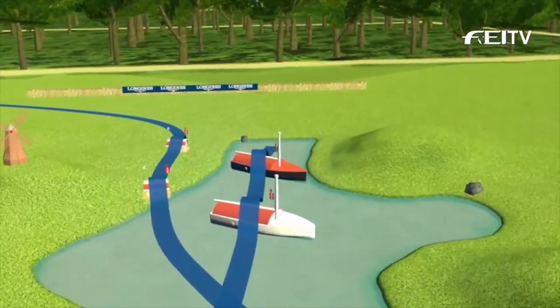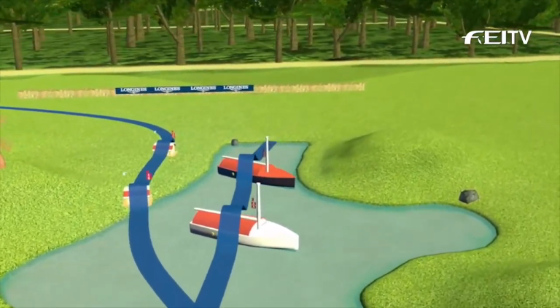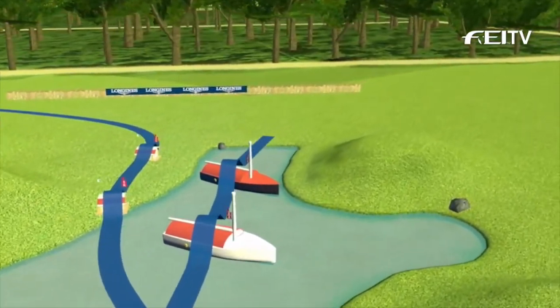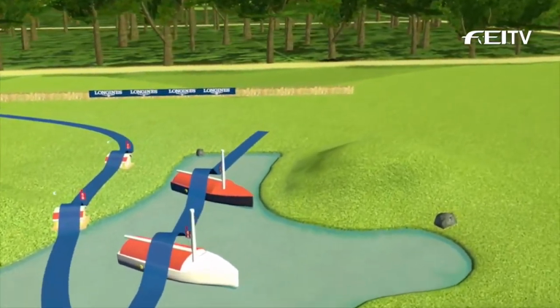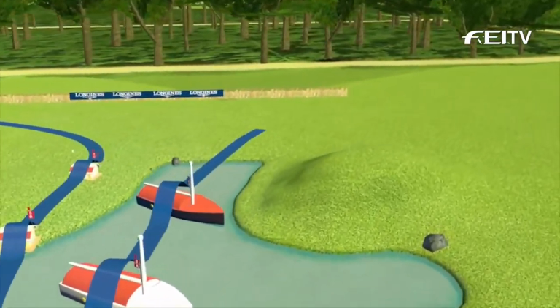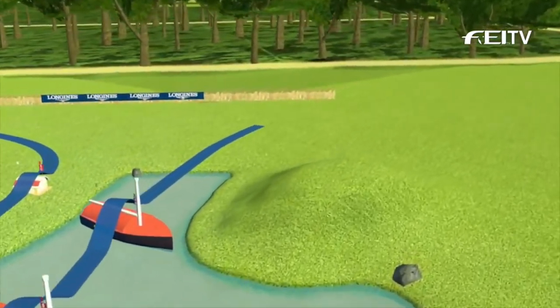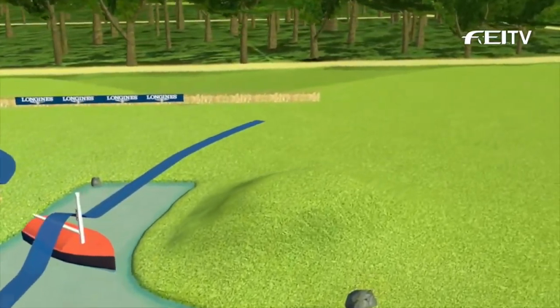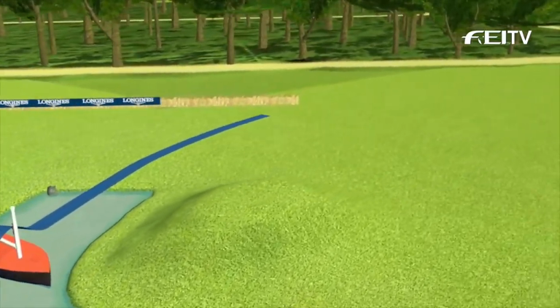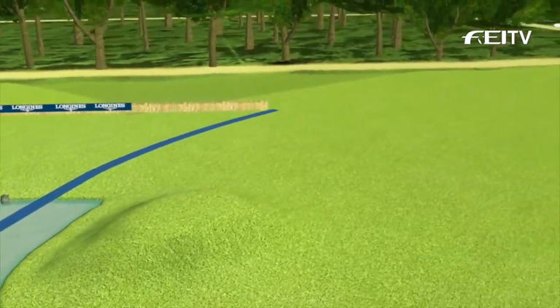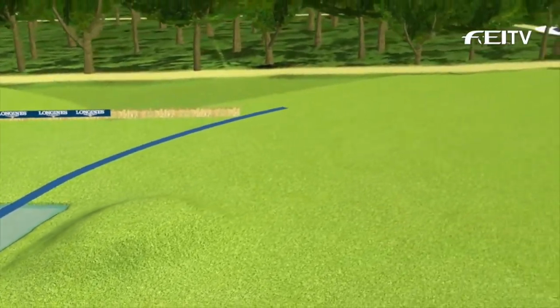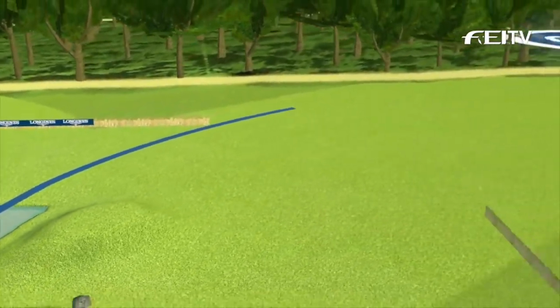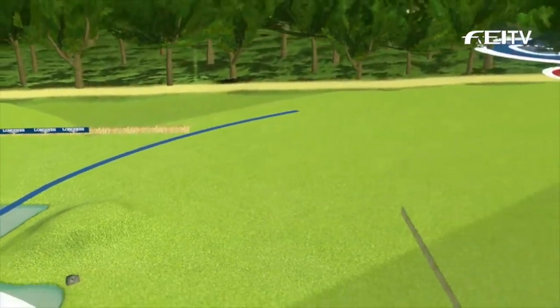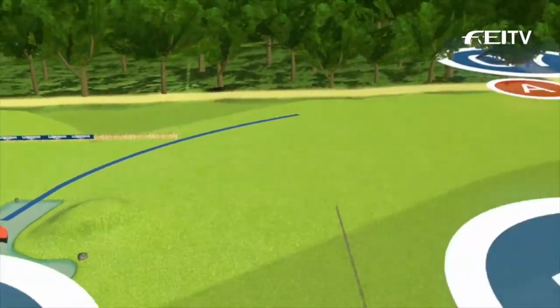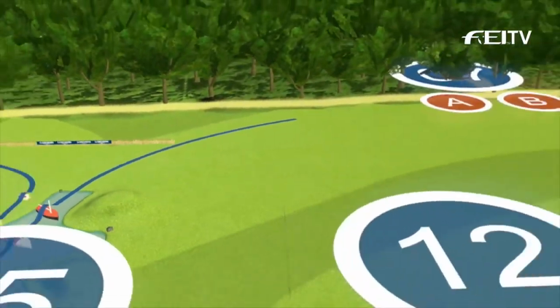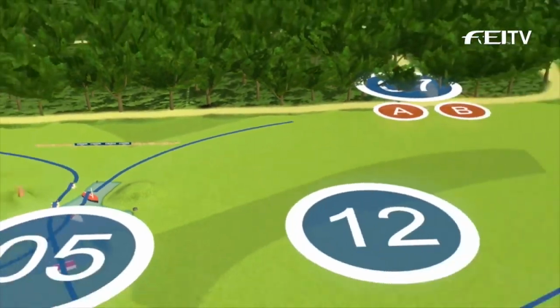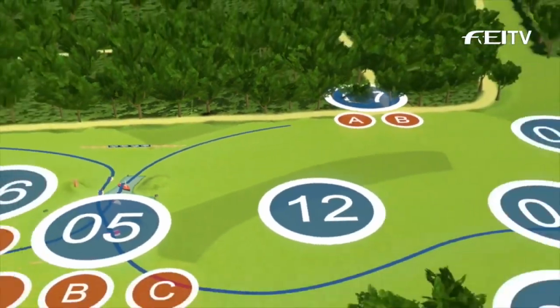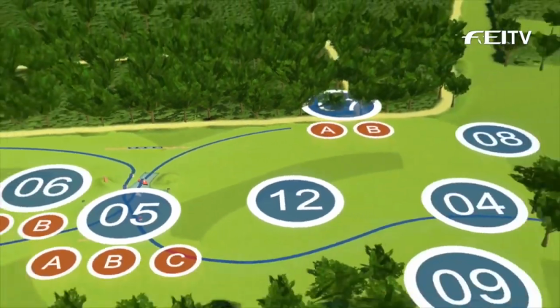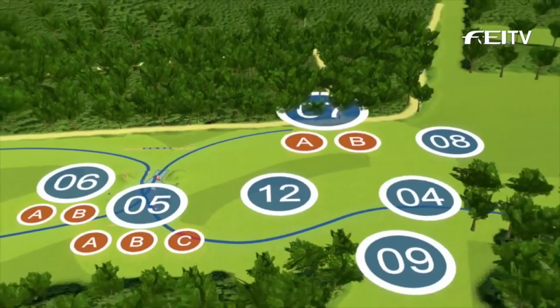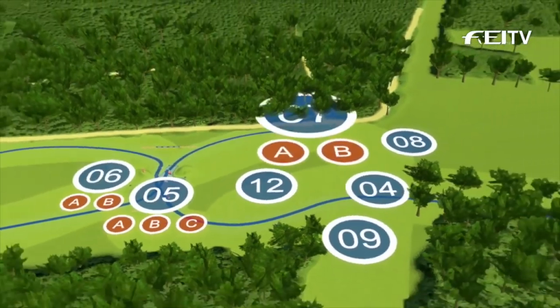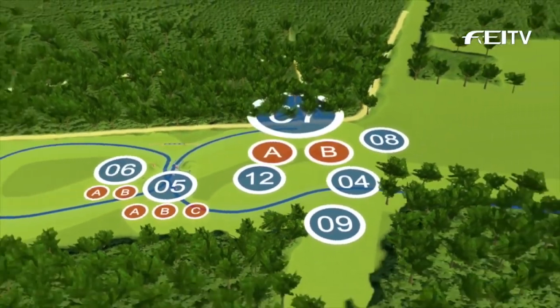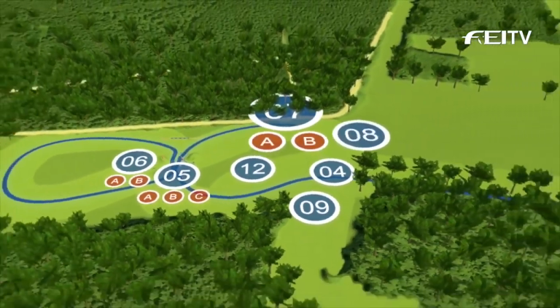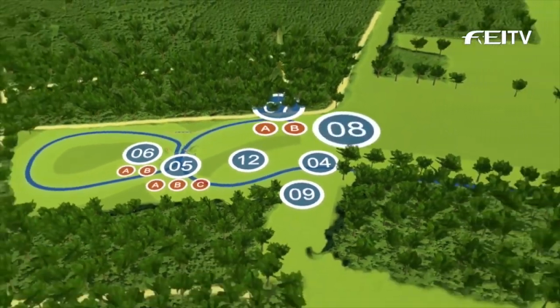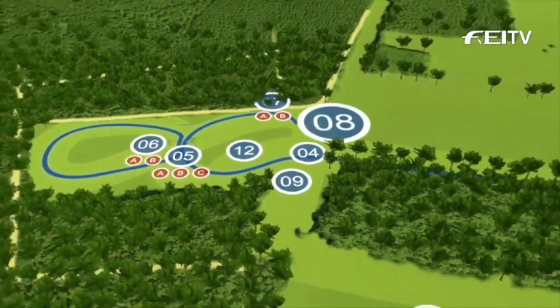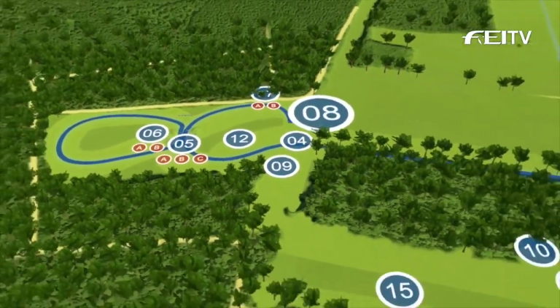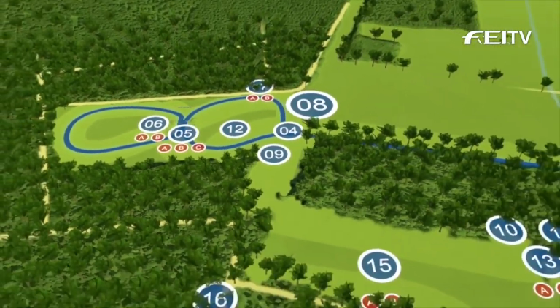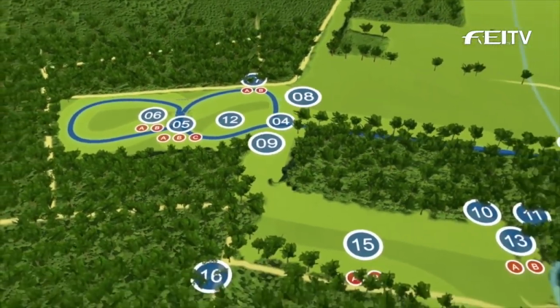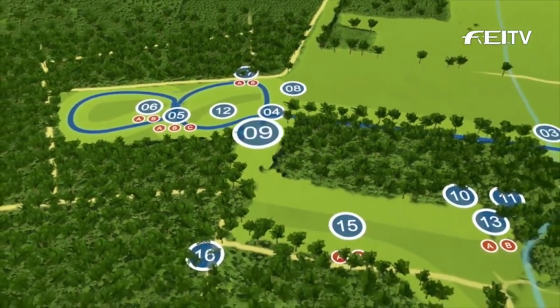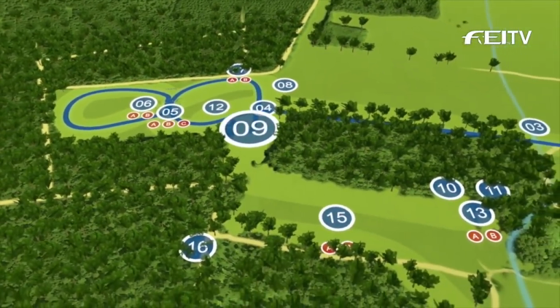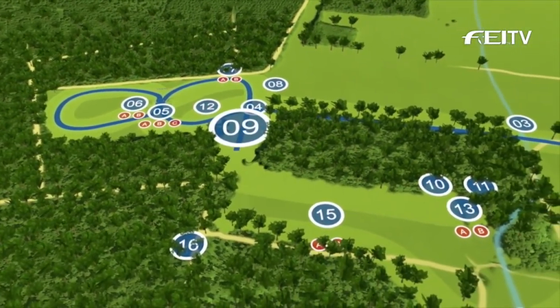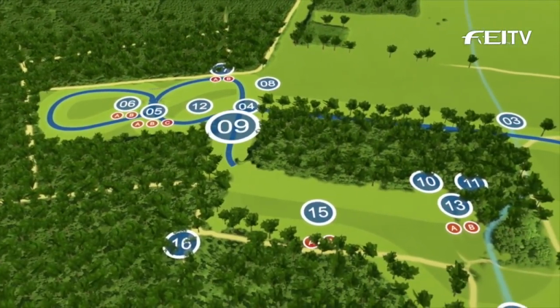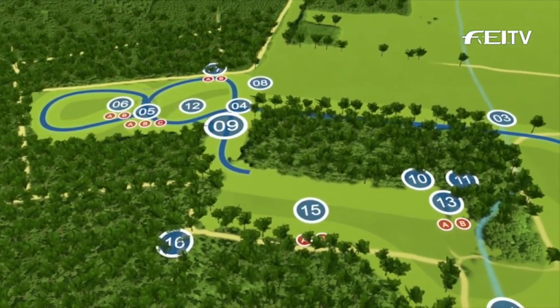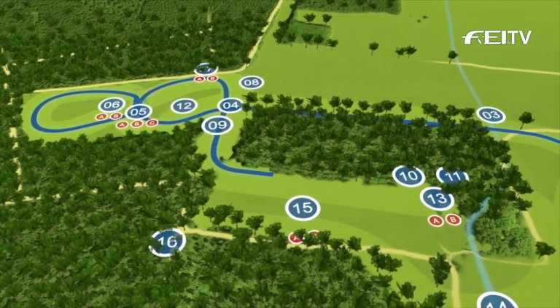Fence 7 then is a double of oxers on a mound to a related corner at 8, and then a house at 9 completes the field.